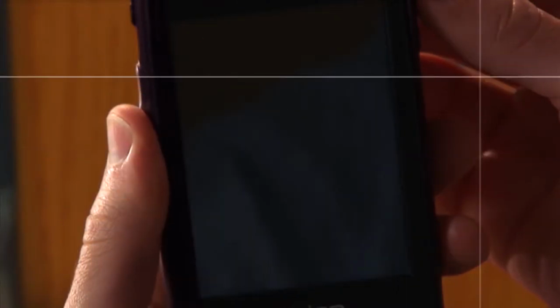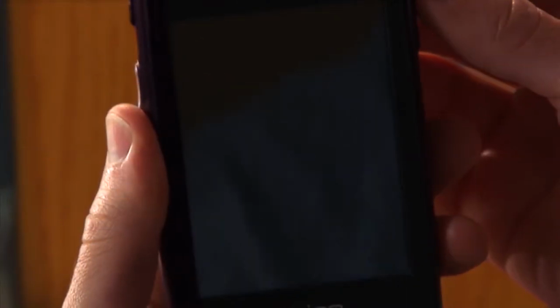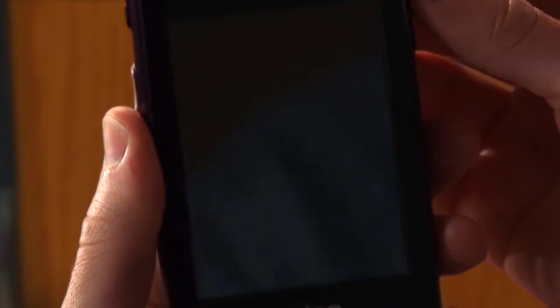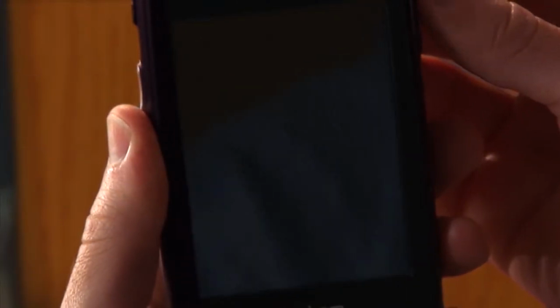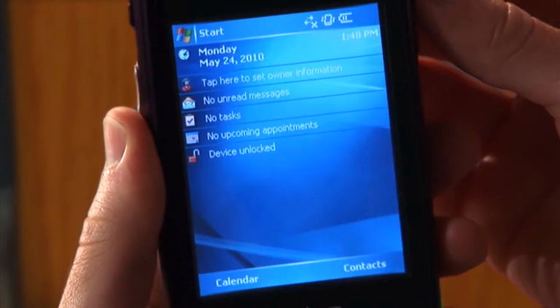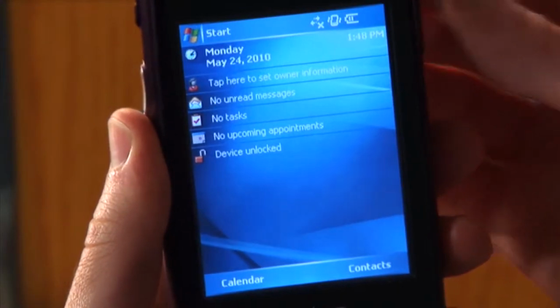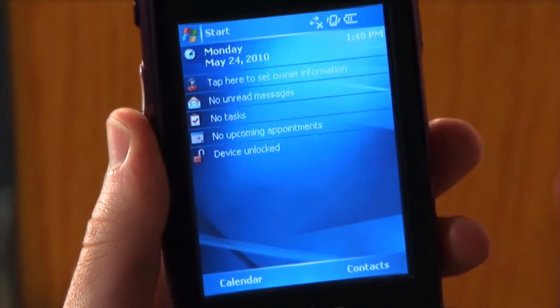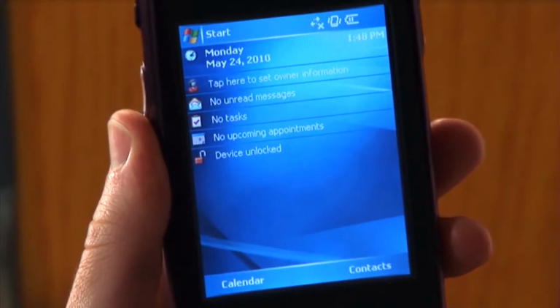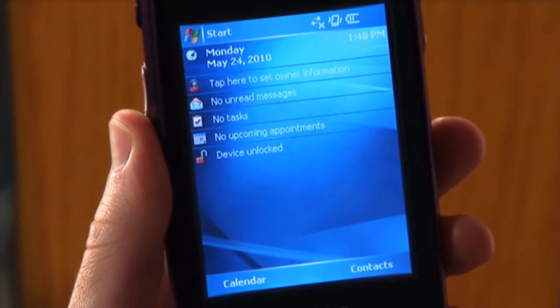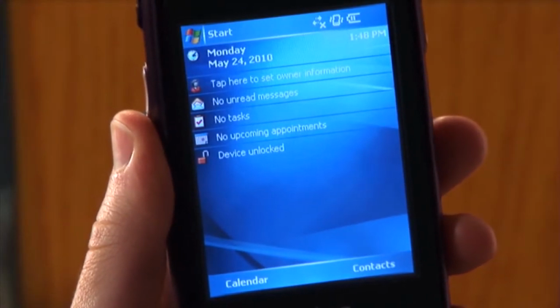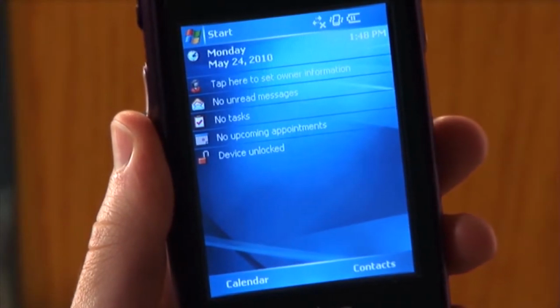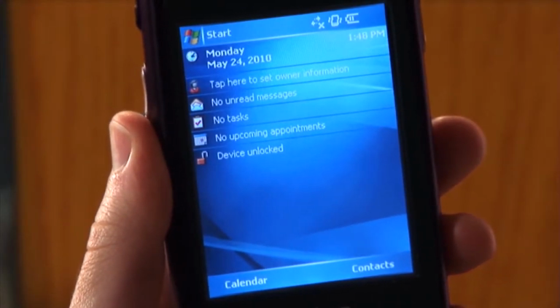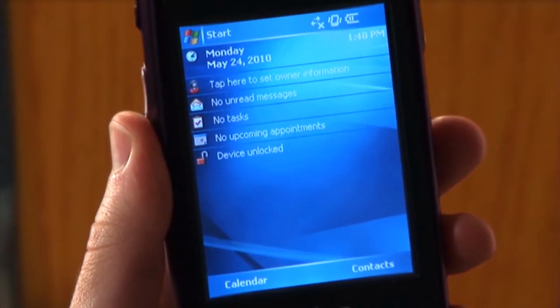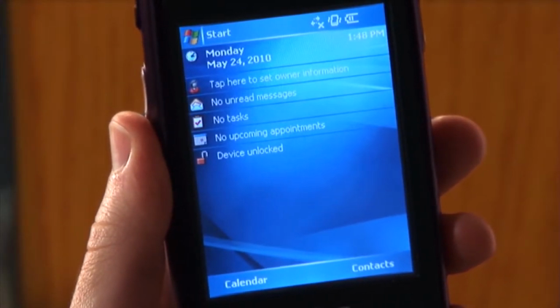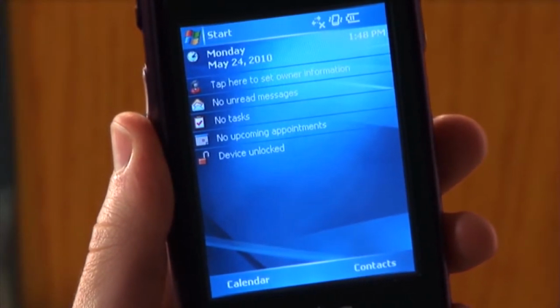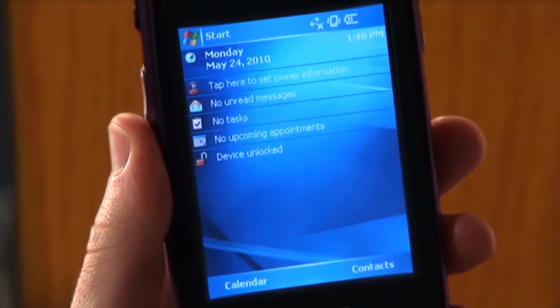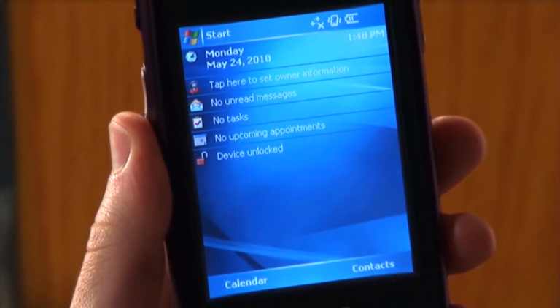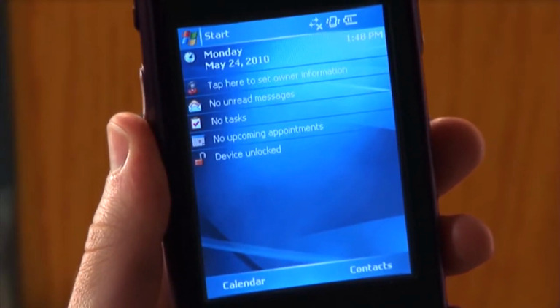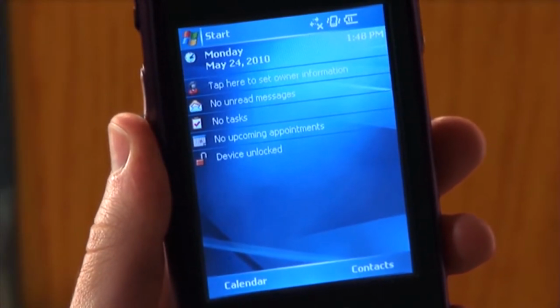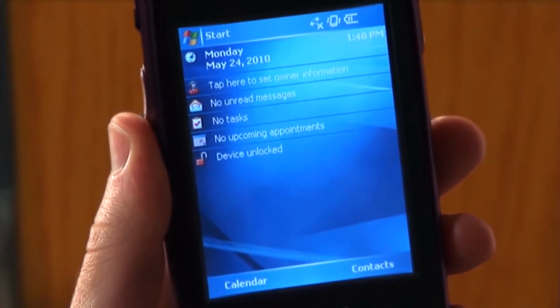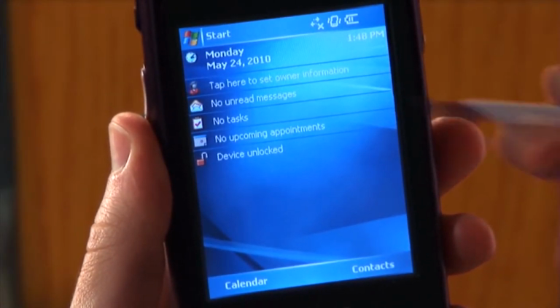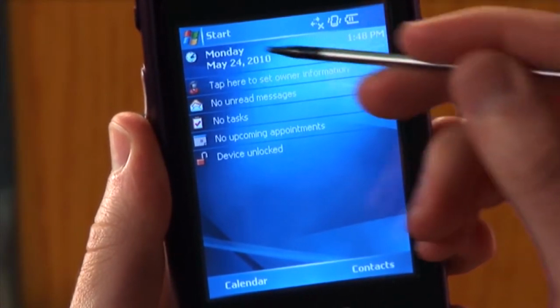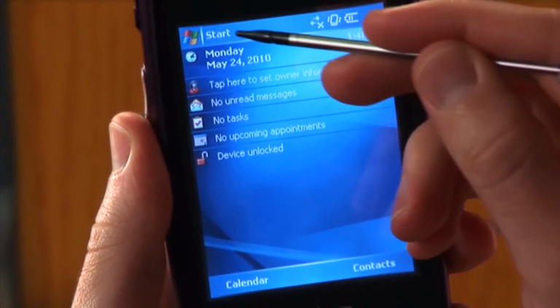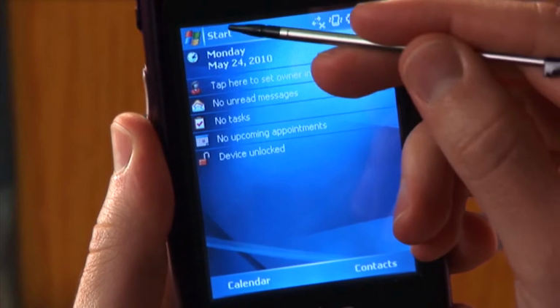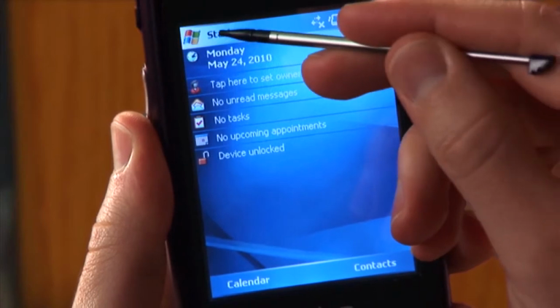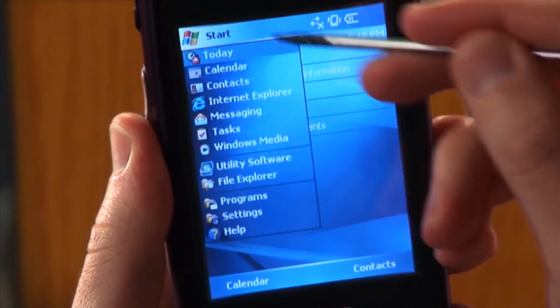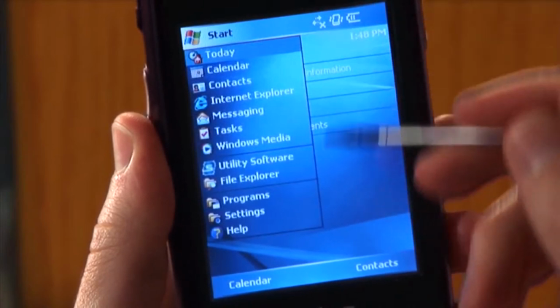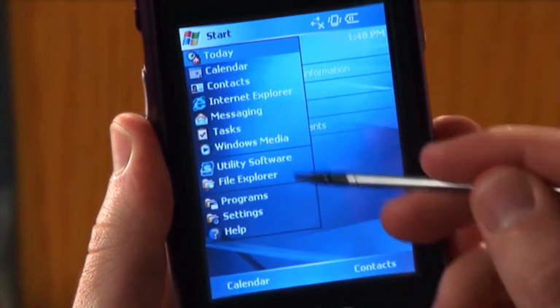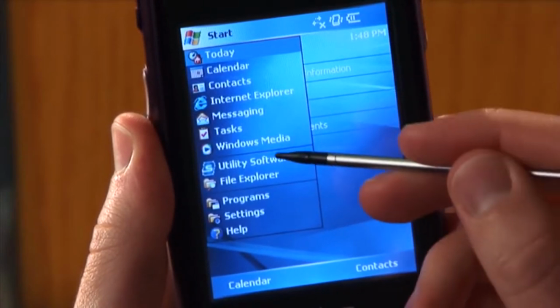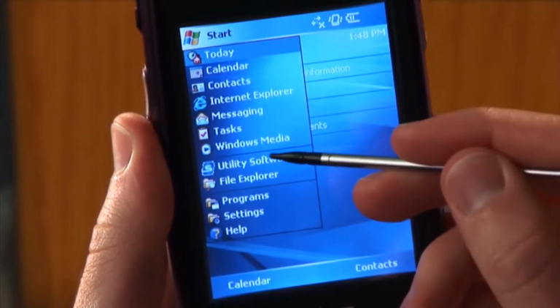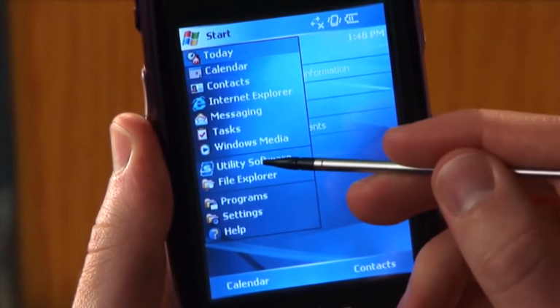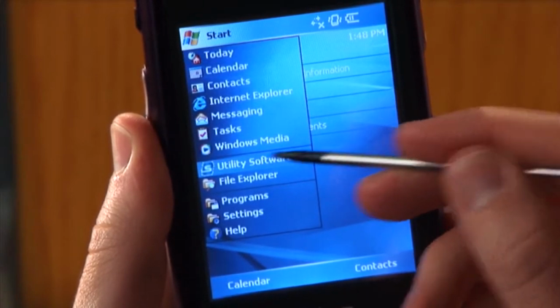To begin, turn on the HHD, start the utility software, and log in as manager.